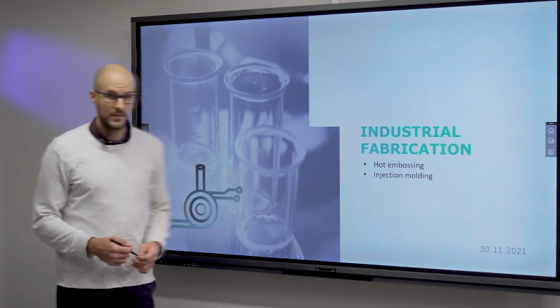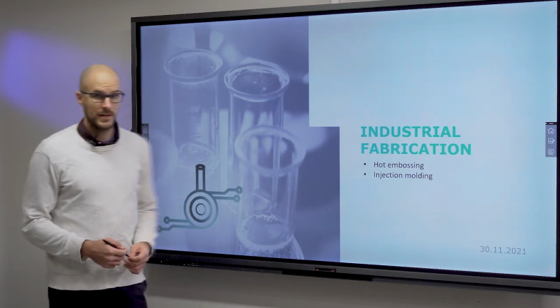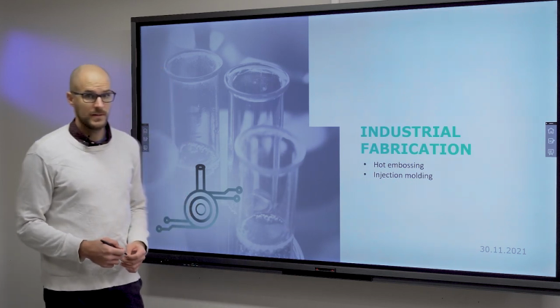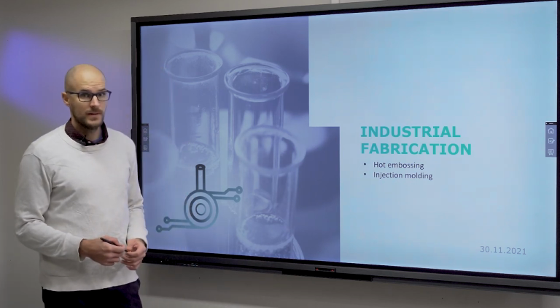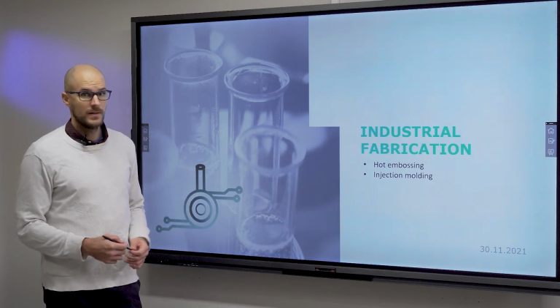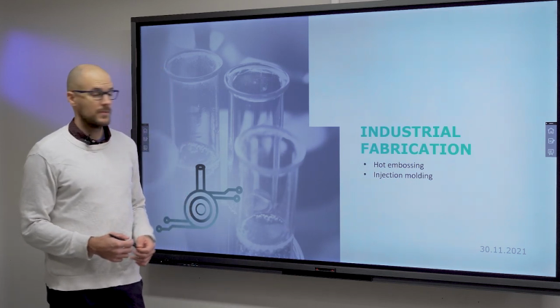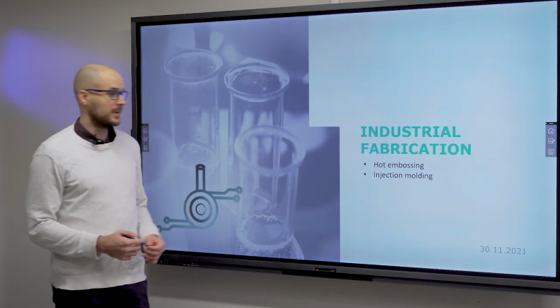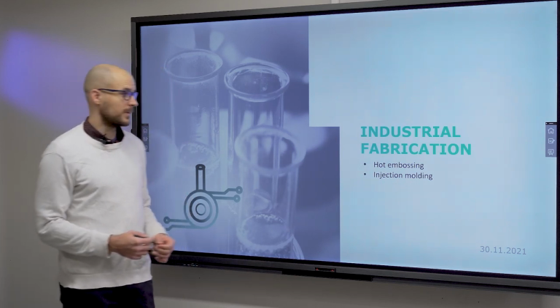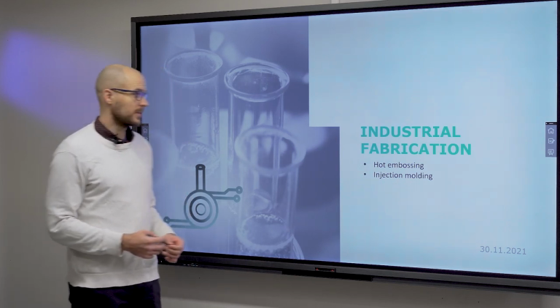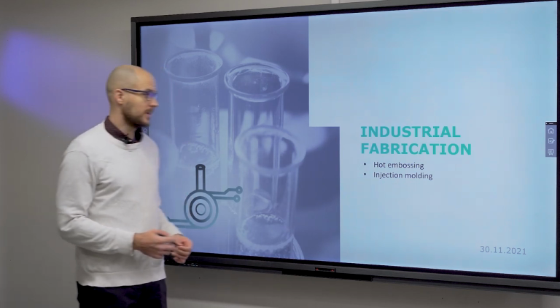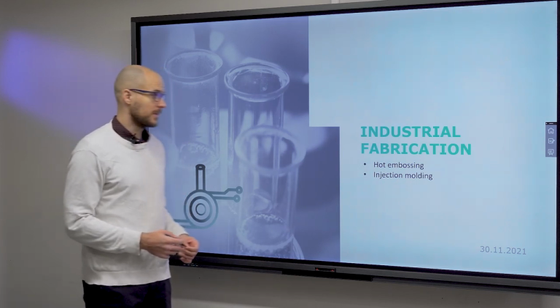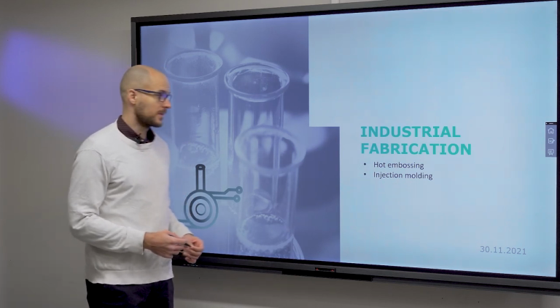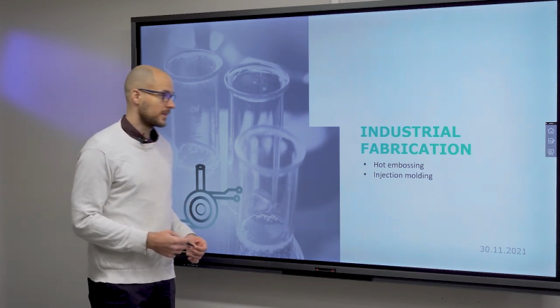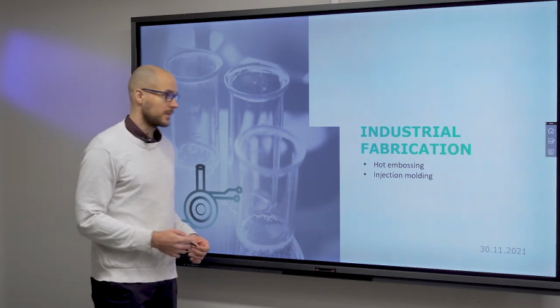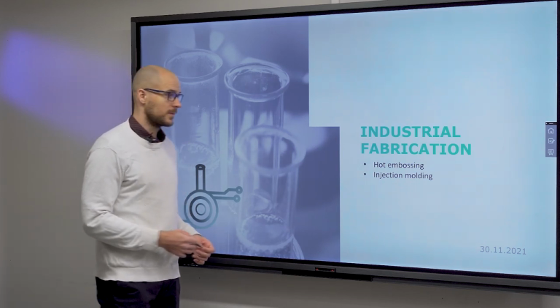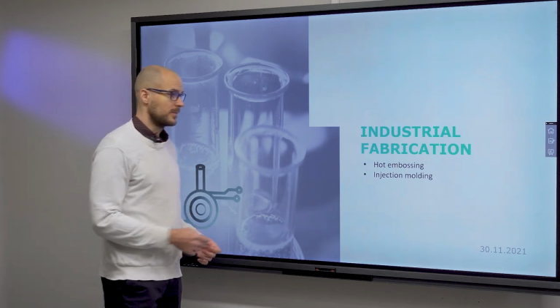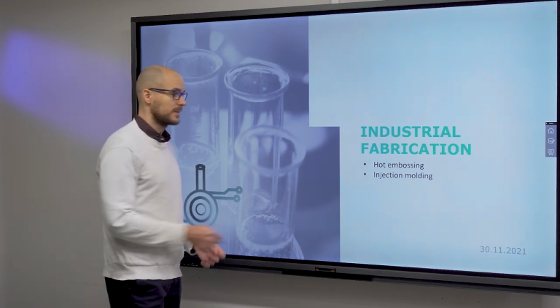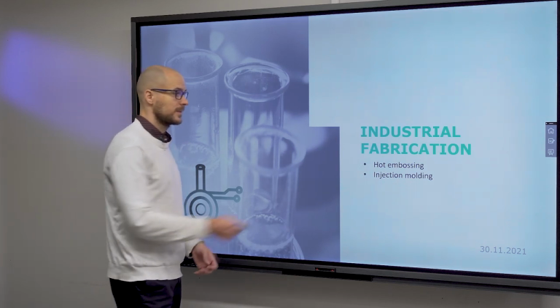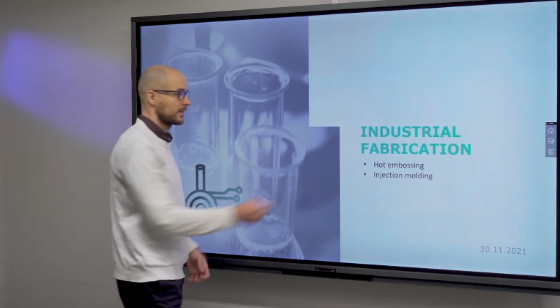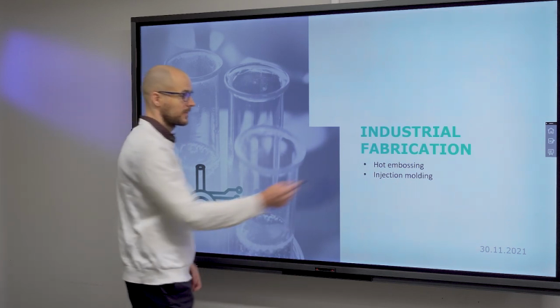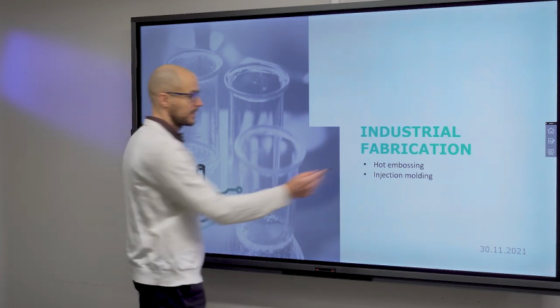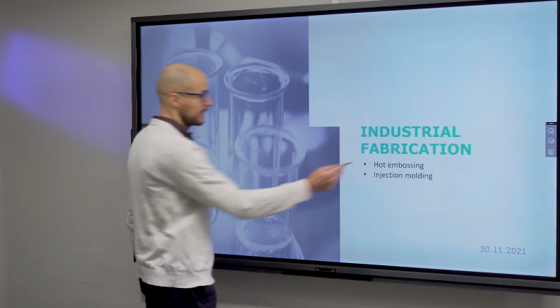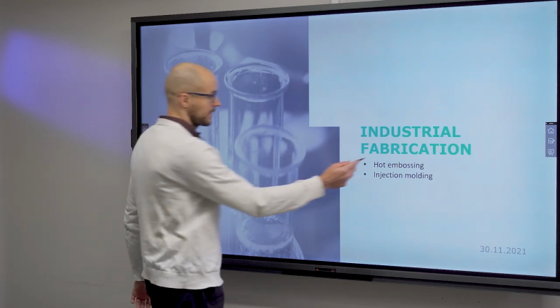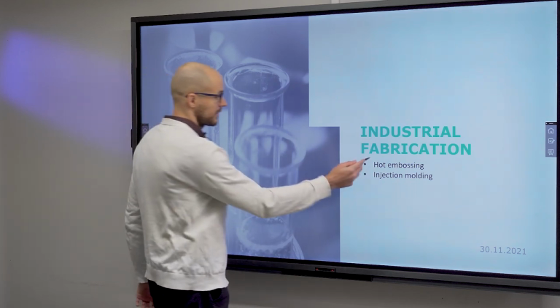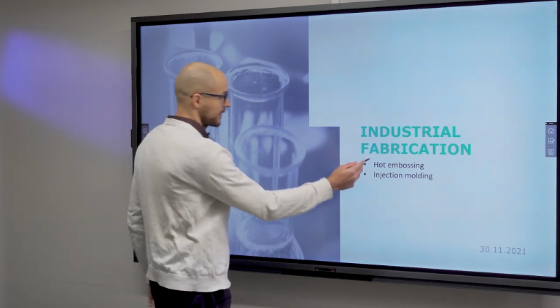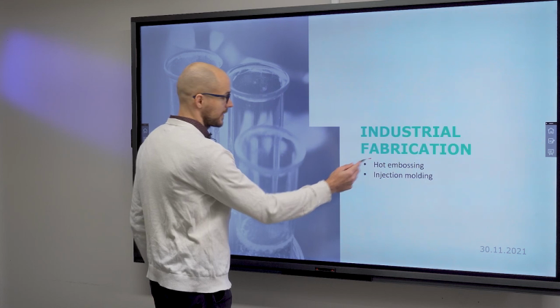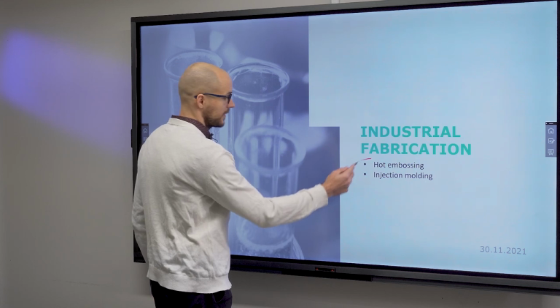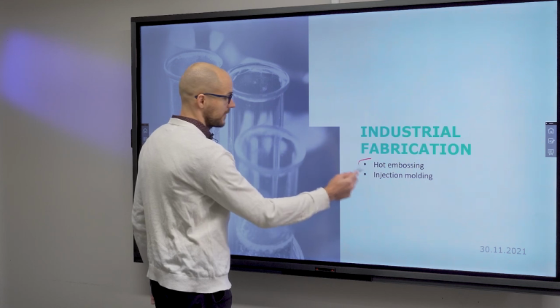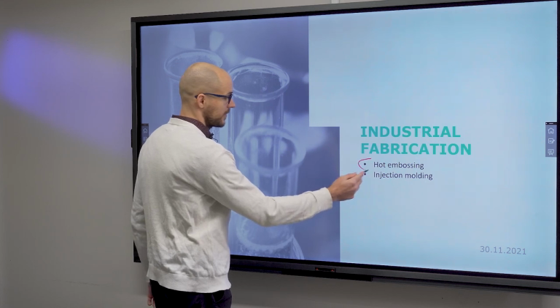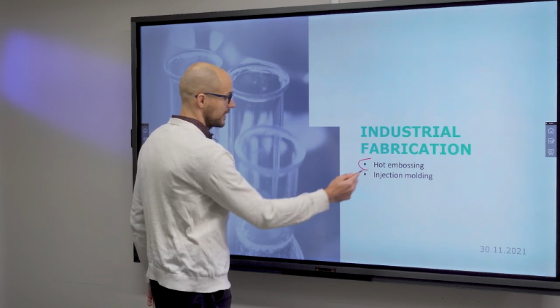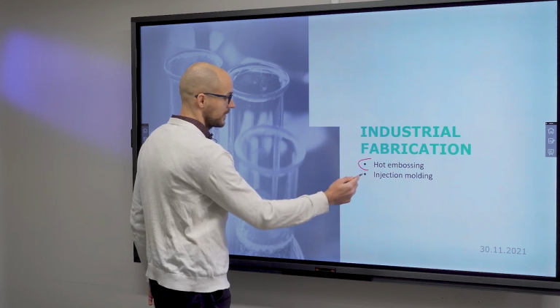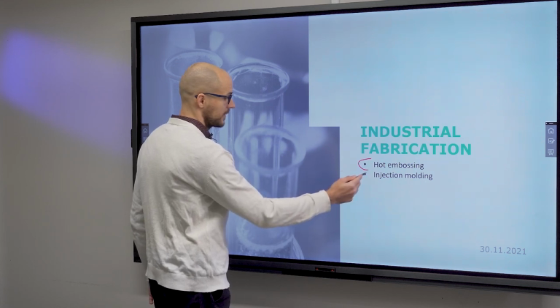In this slide we talked about two methods of industrial scale fabrication: hot embossing and injection molding.